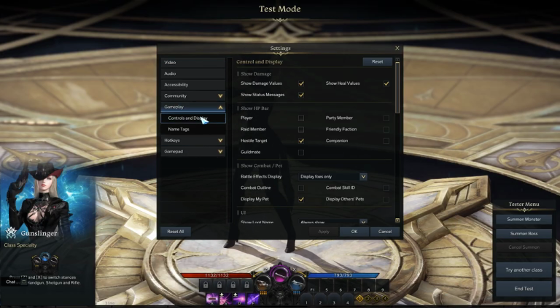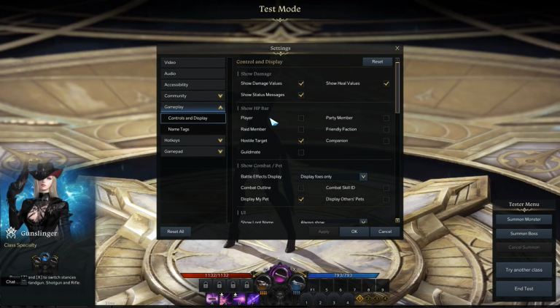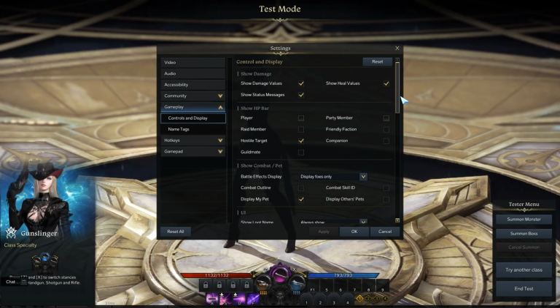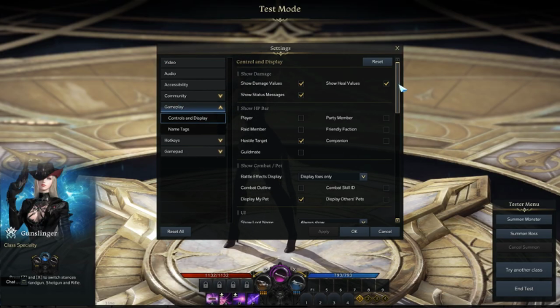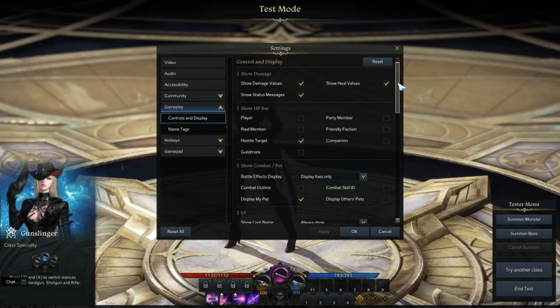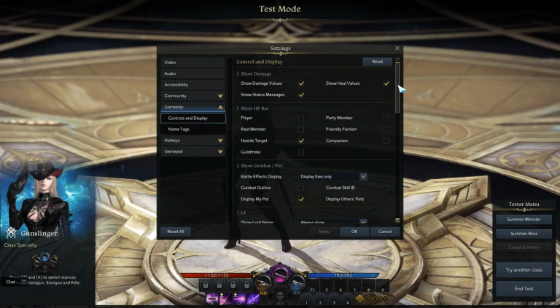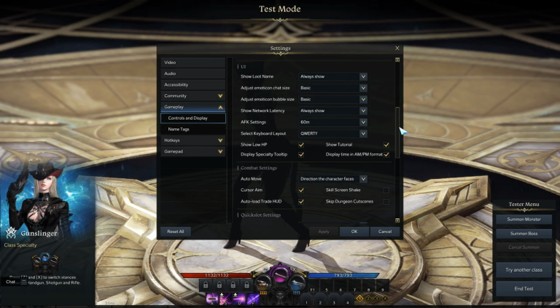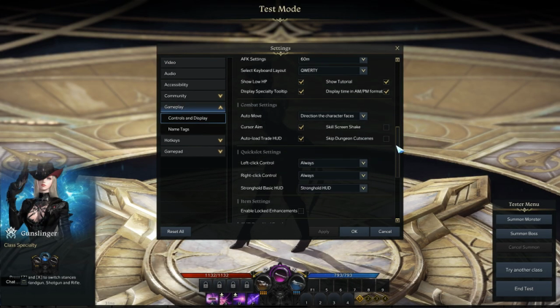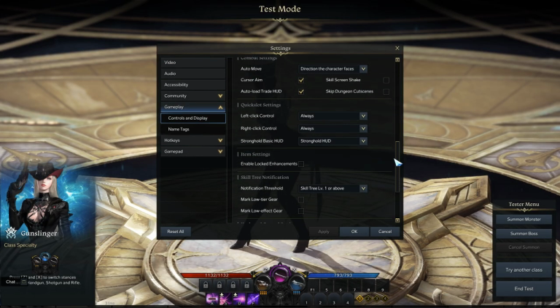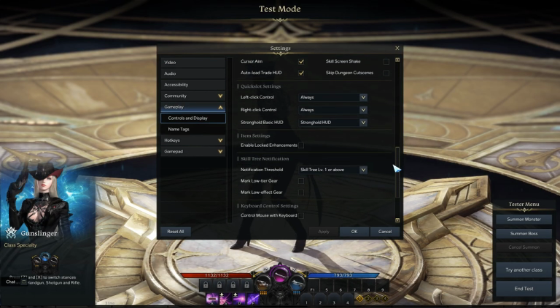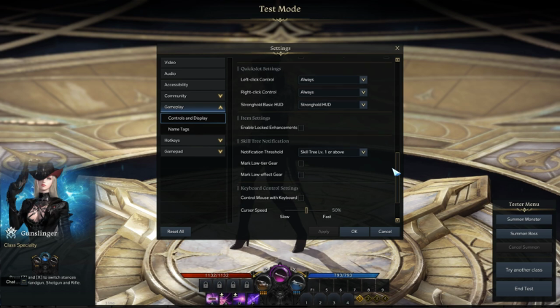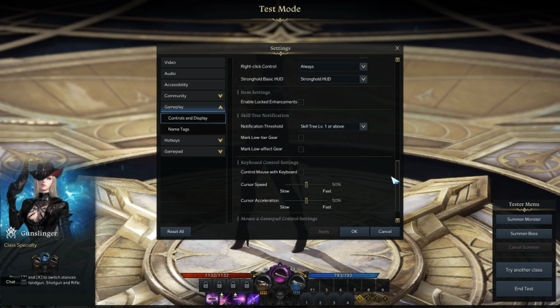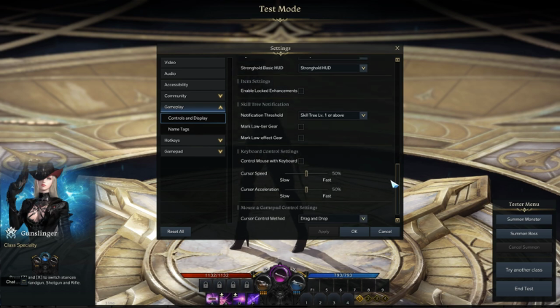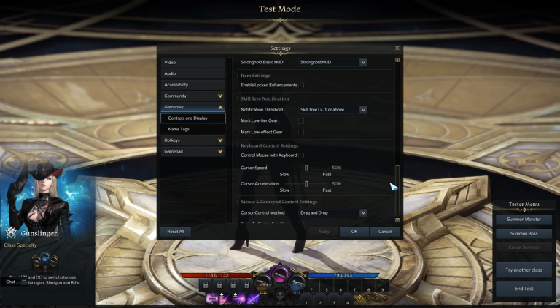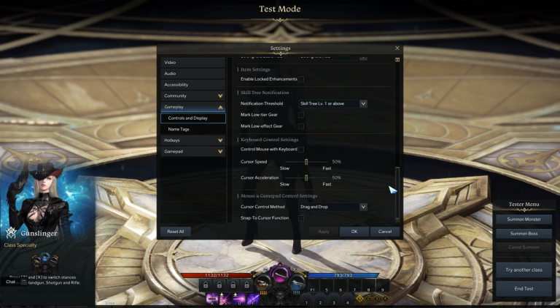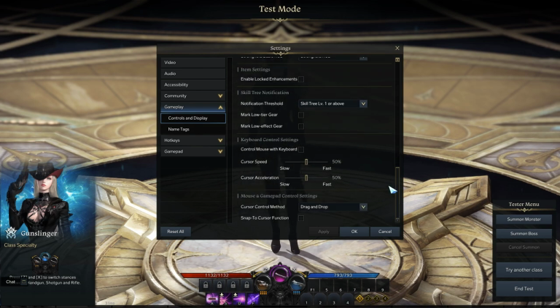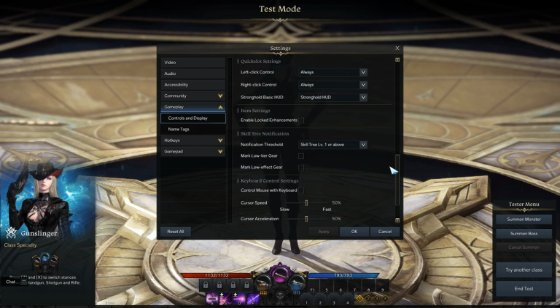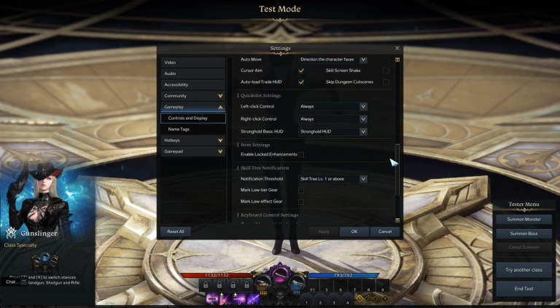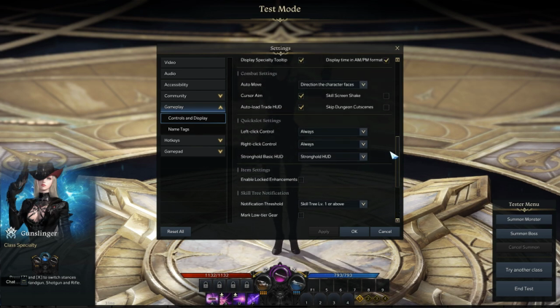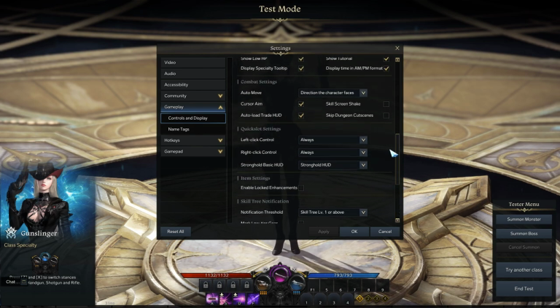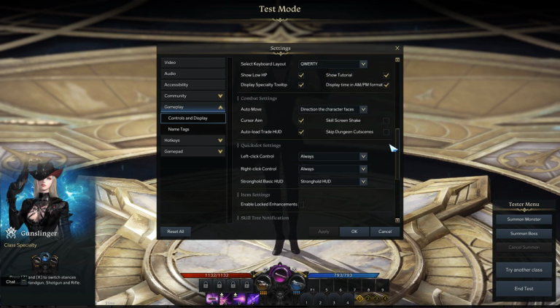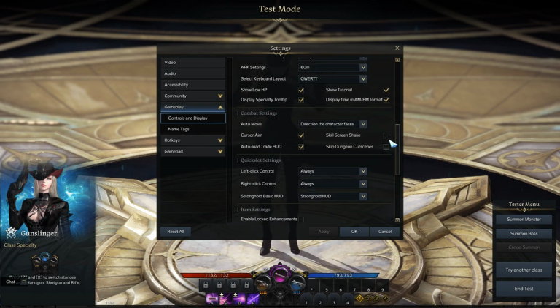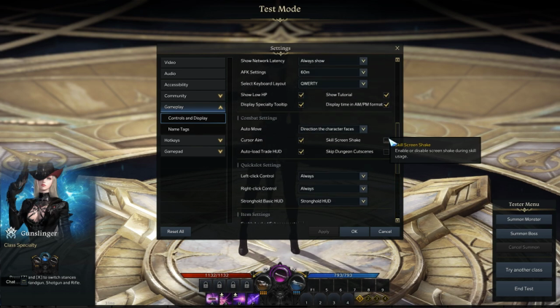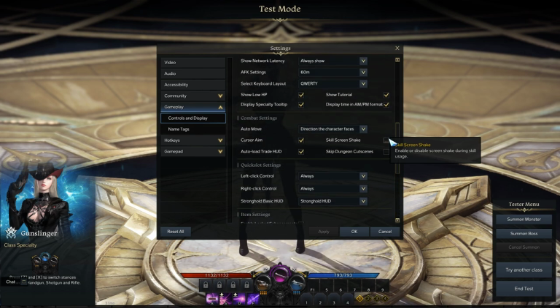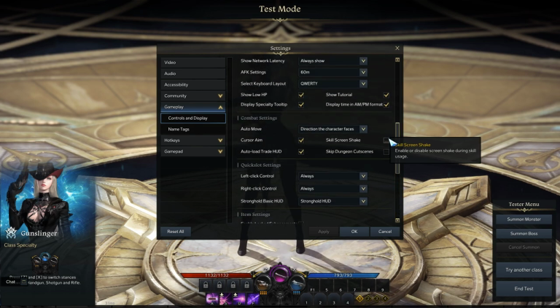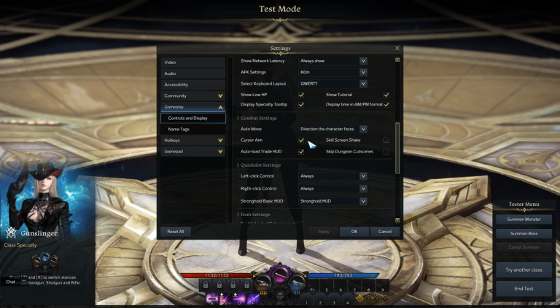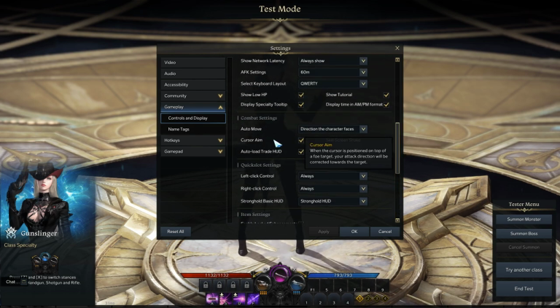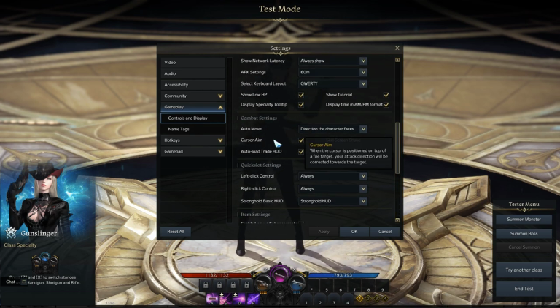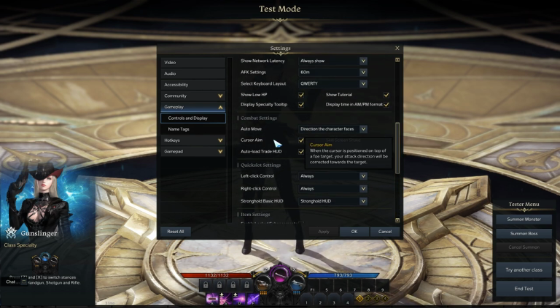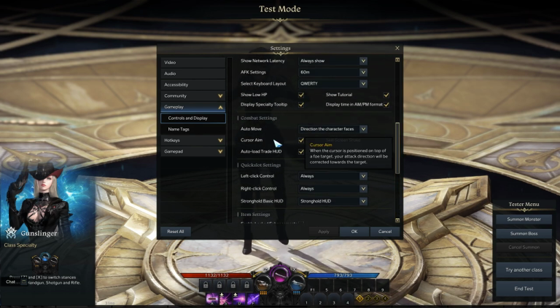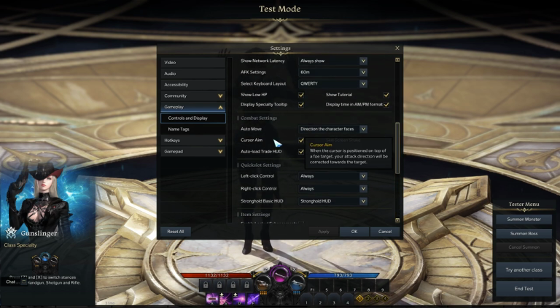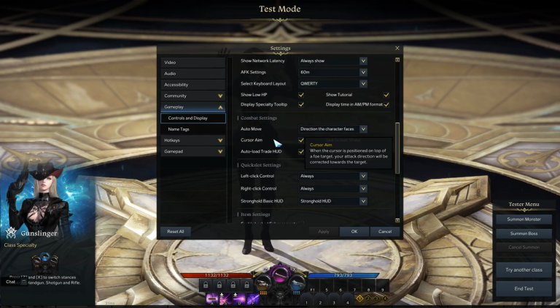In Settings, Gameplay, Controls, and Display, under Combat Settings, look for Cursor Aim.